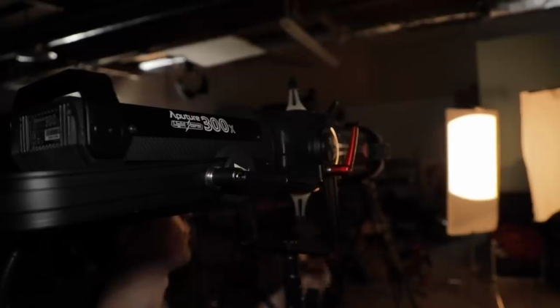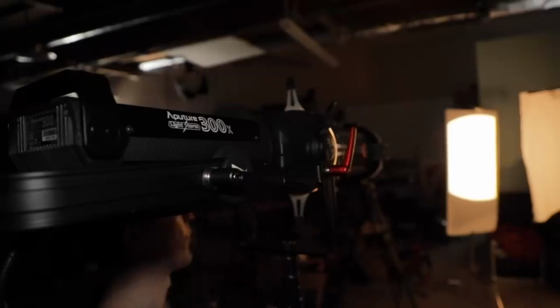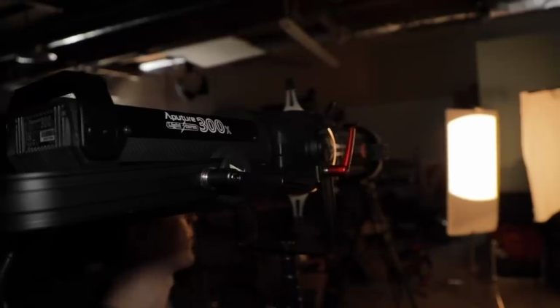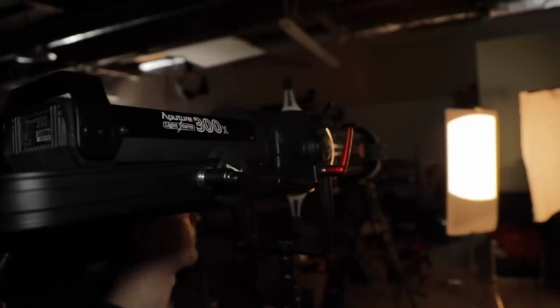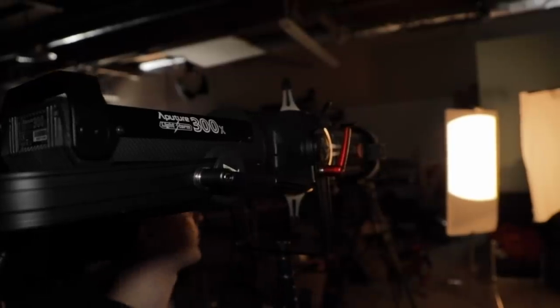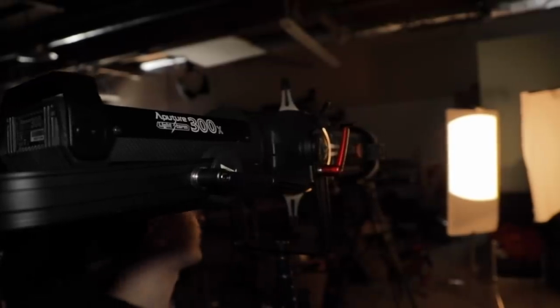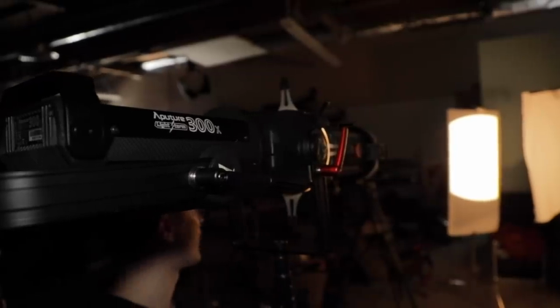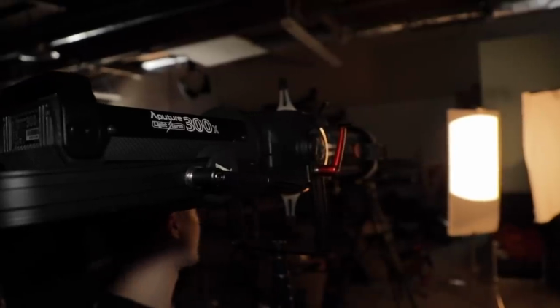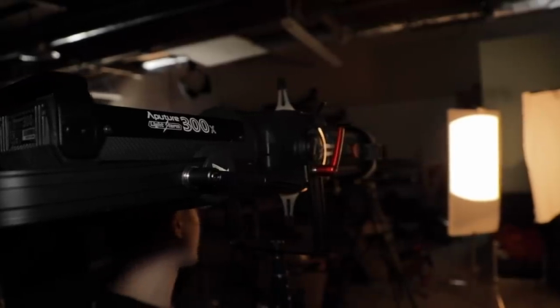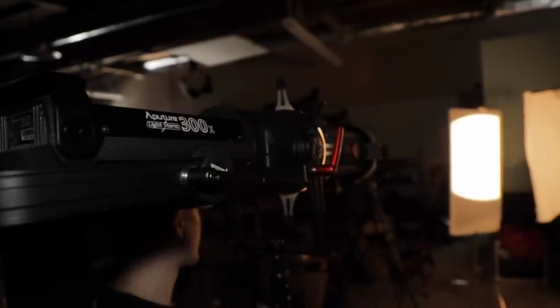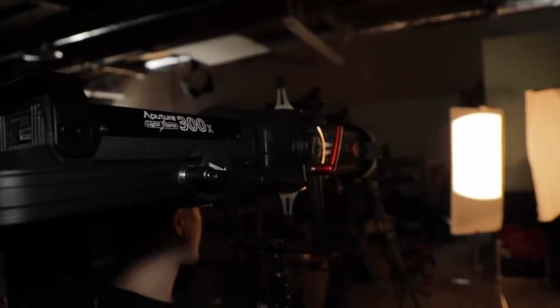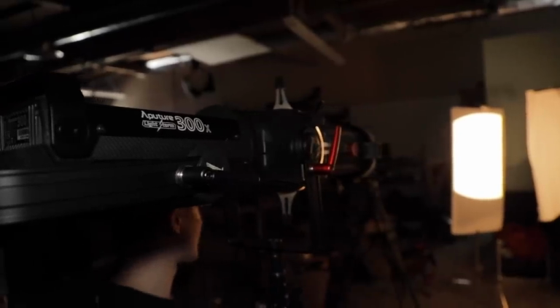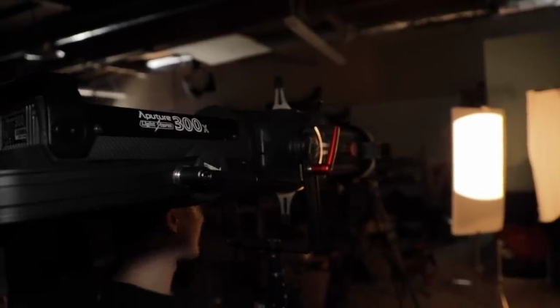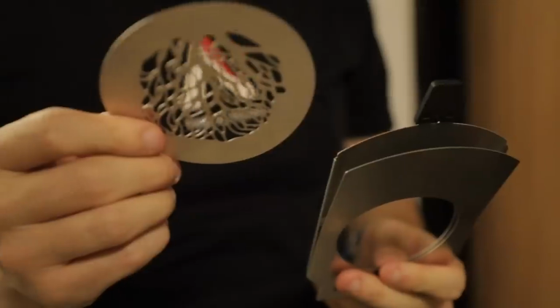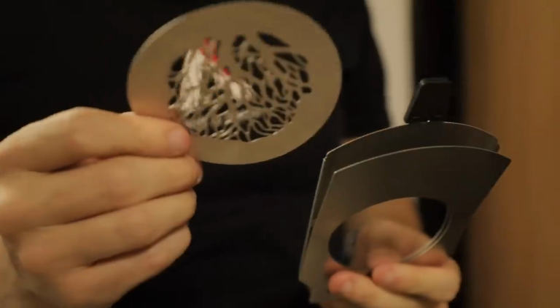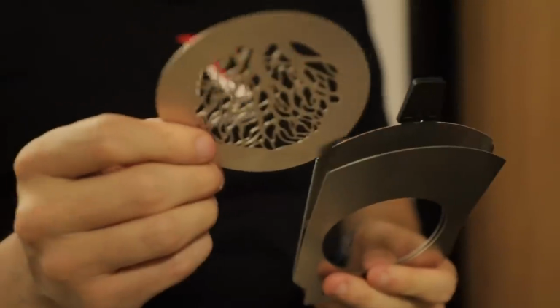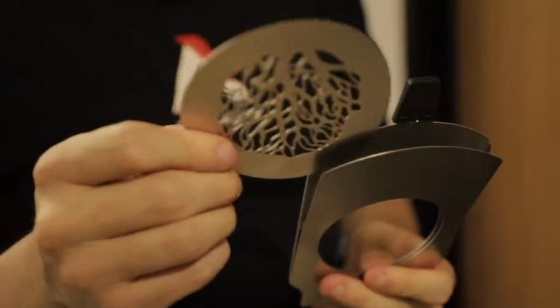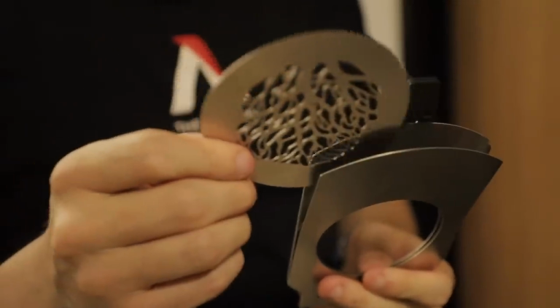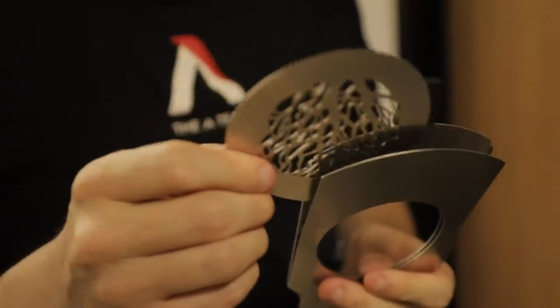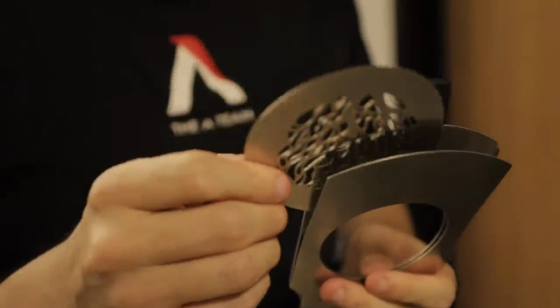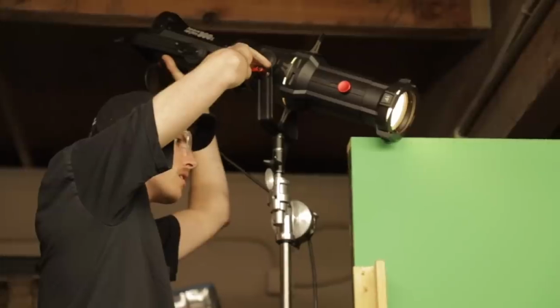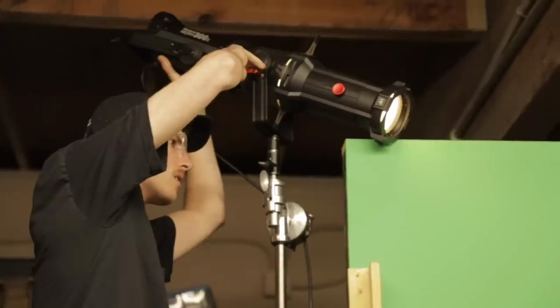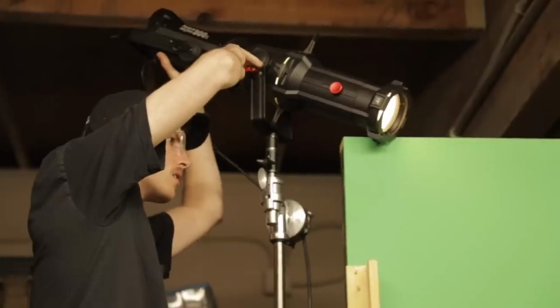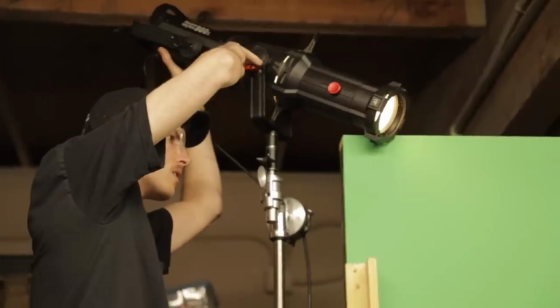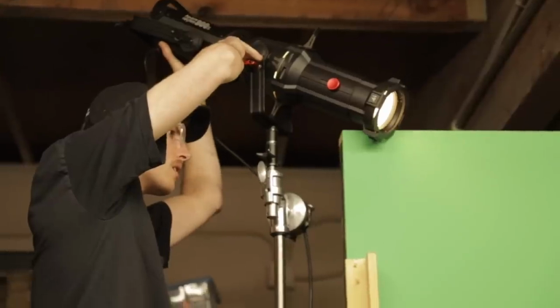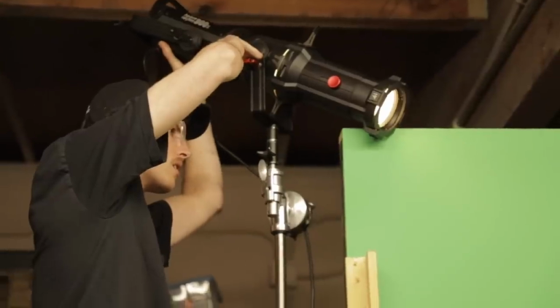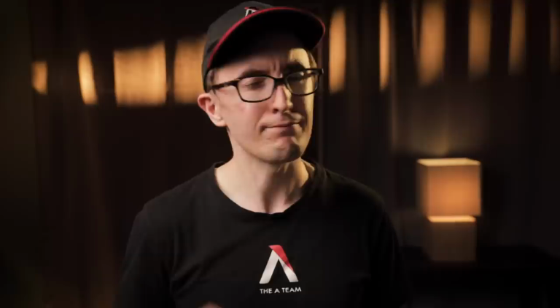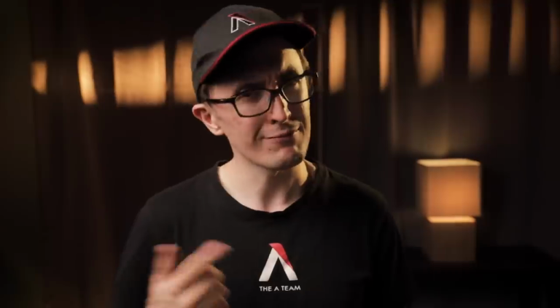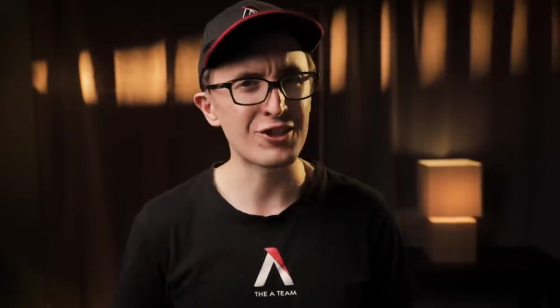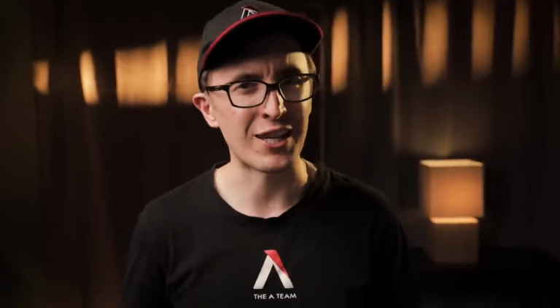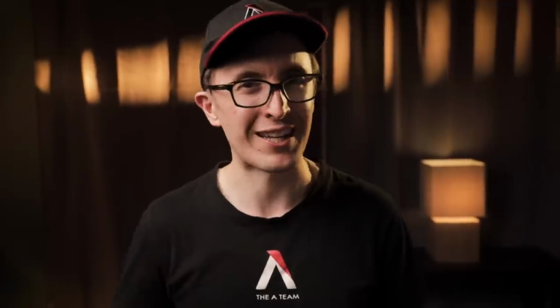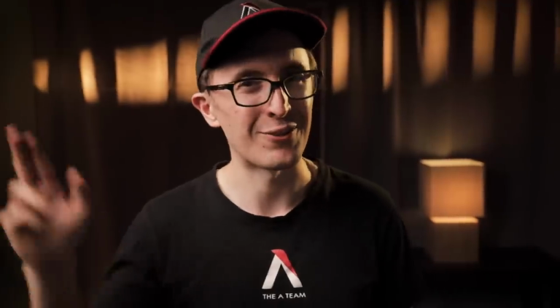Today, we're going to look at three different ways you can use a spotlight to light your scene. Let's check it out!